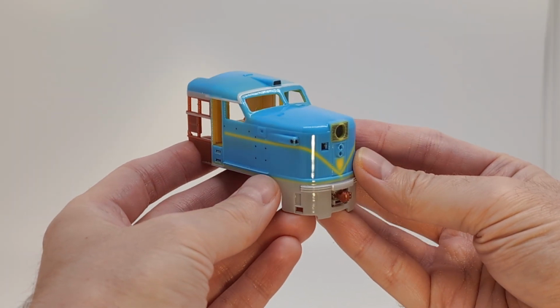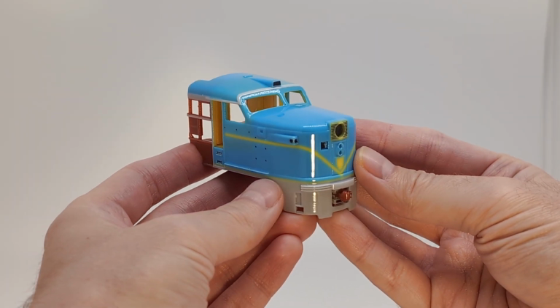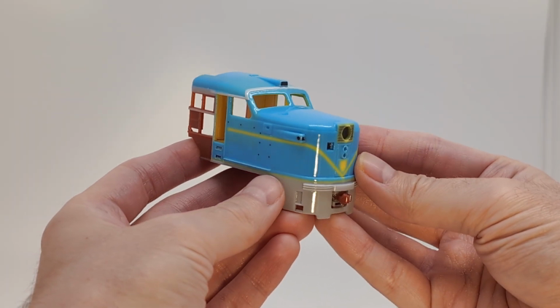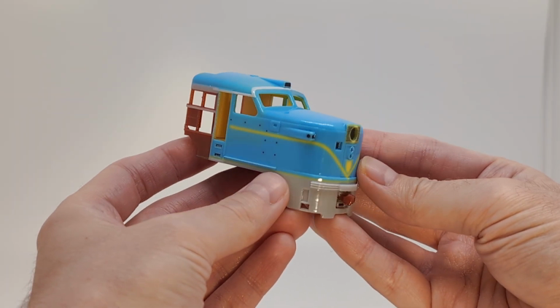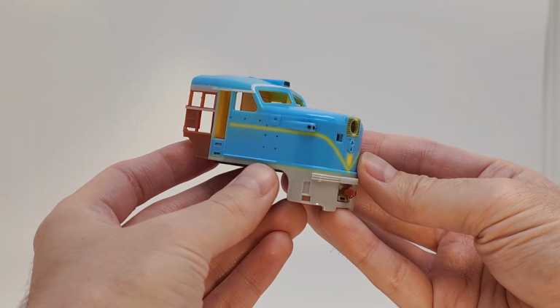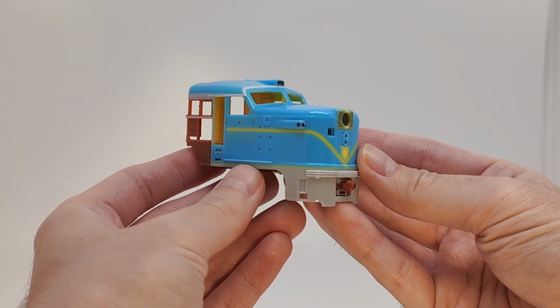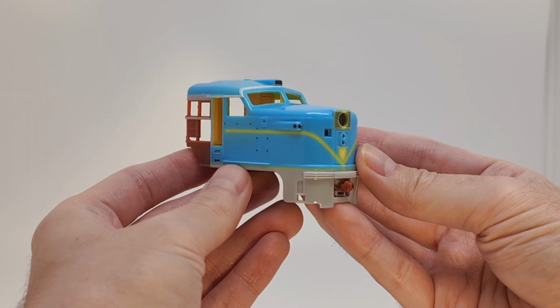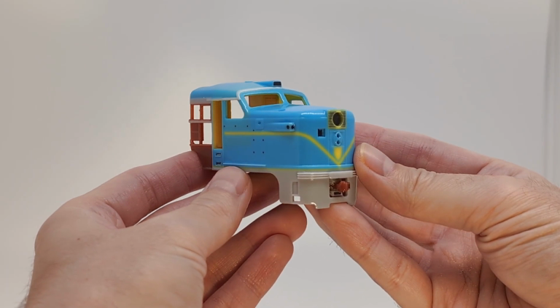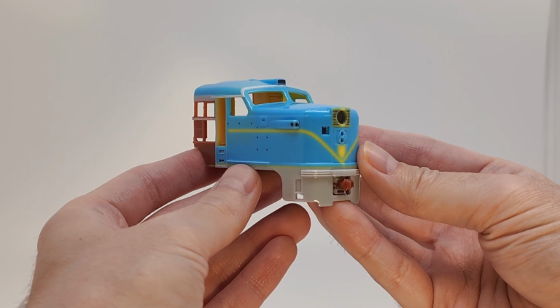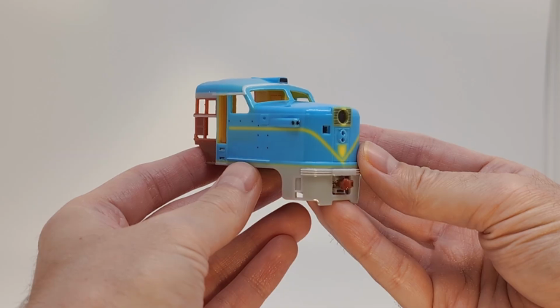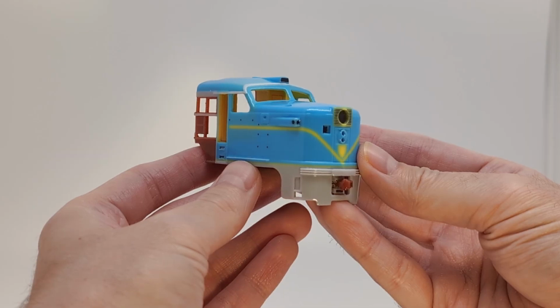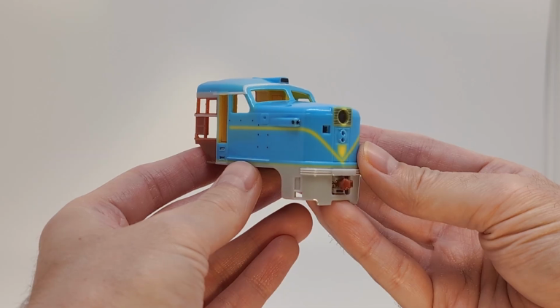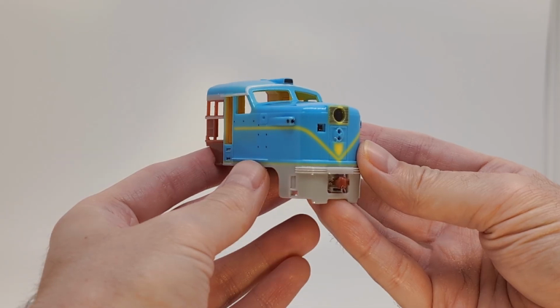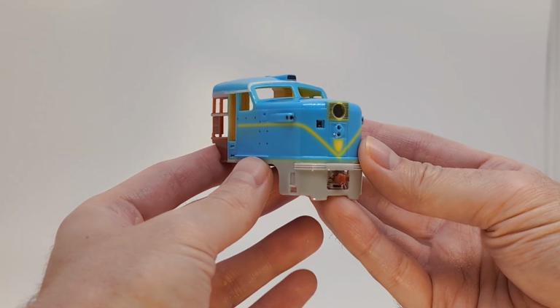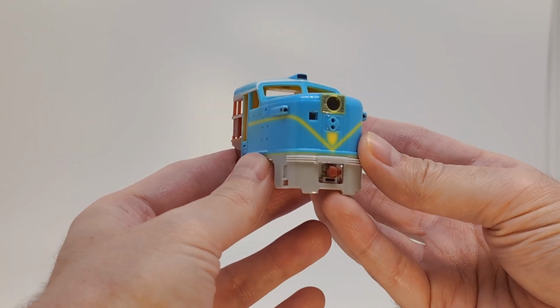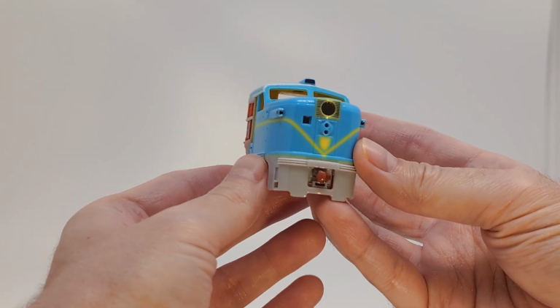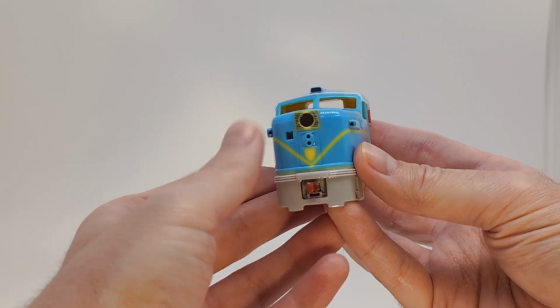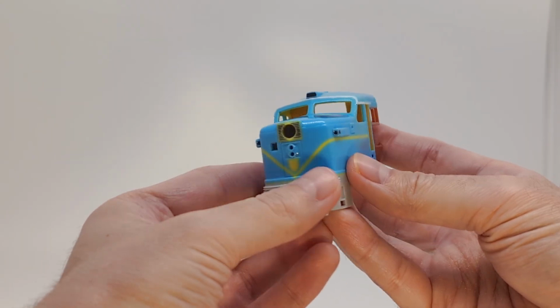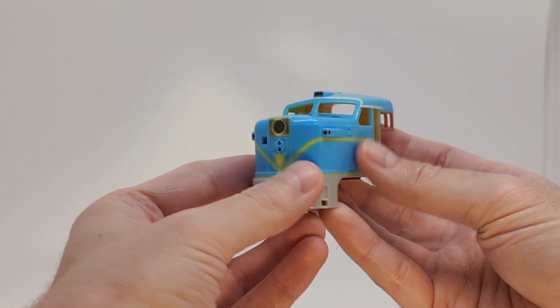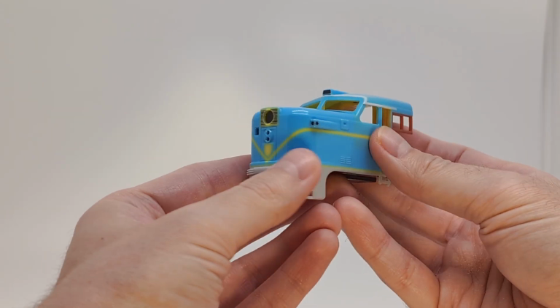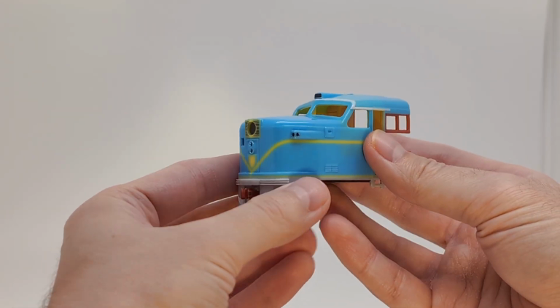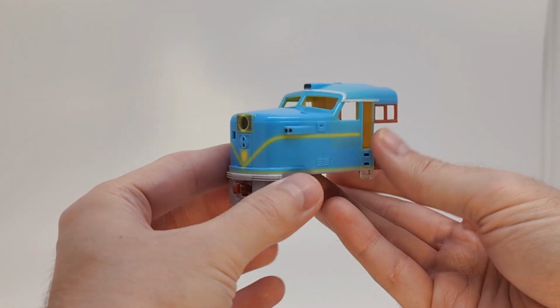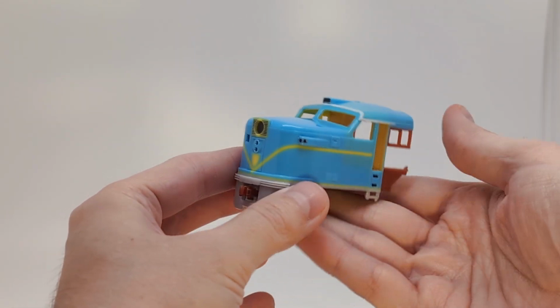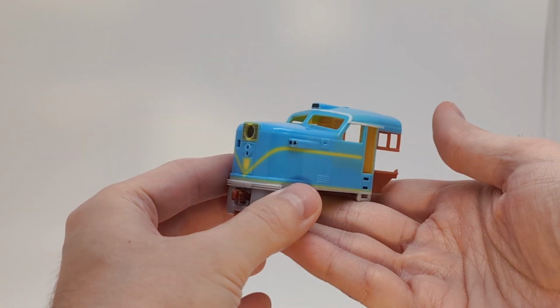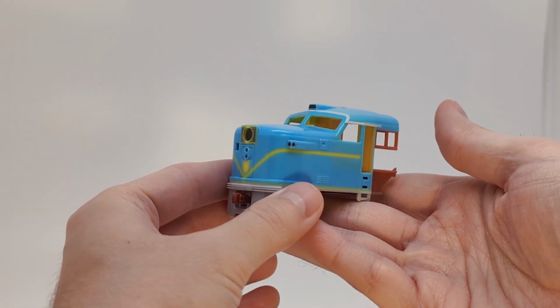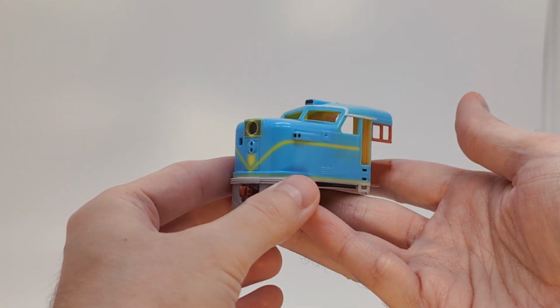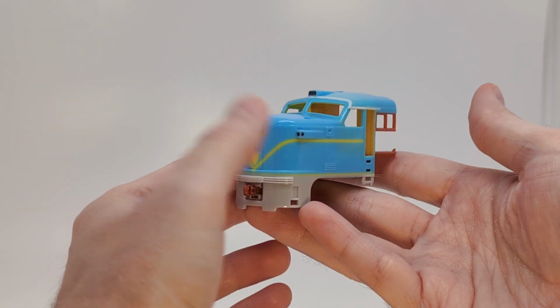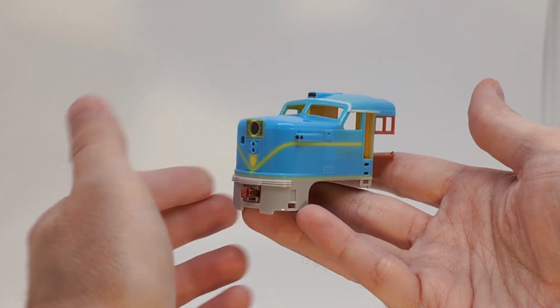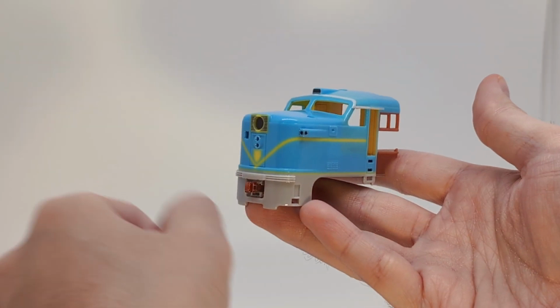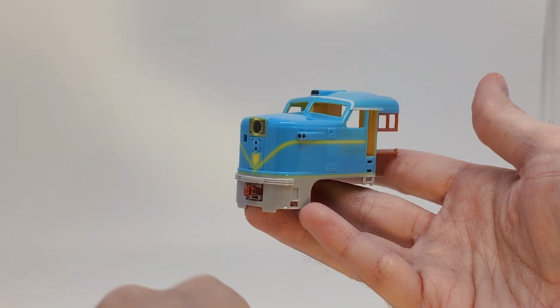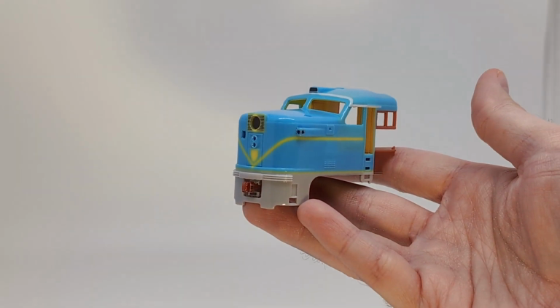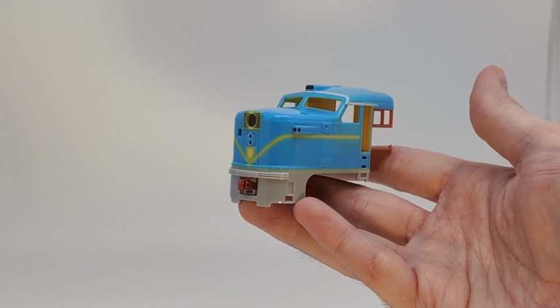At the end of the day, however, these are quite modest complaints. This print easily lived up to my expectations.